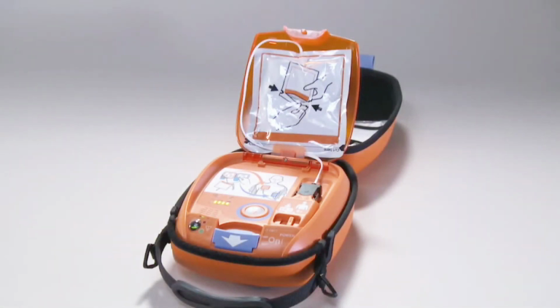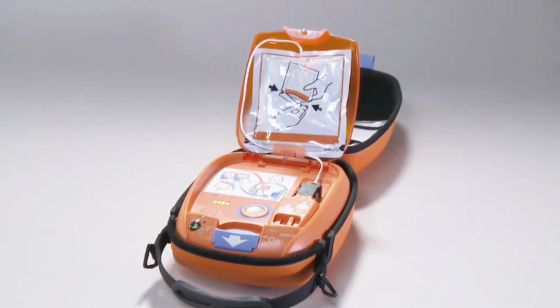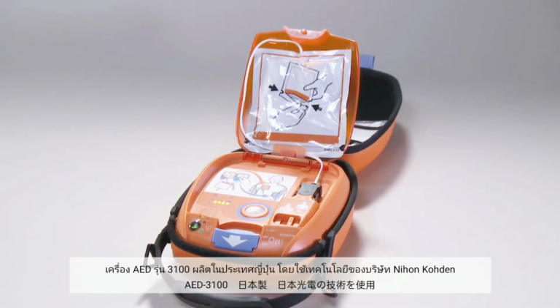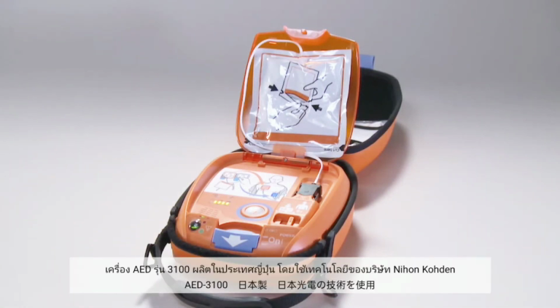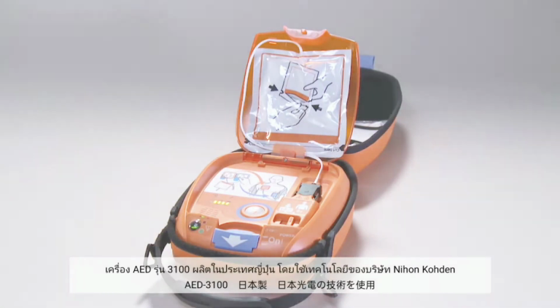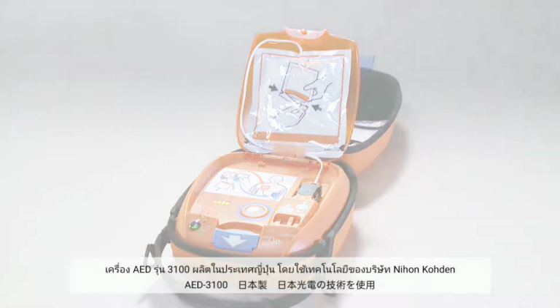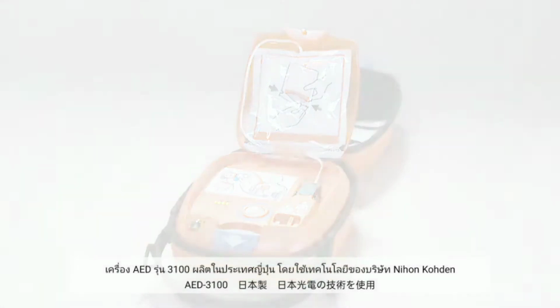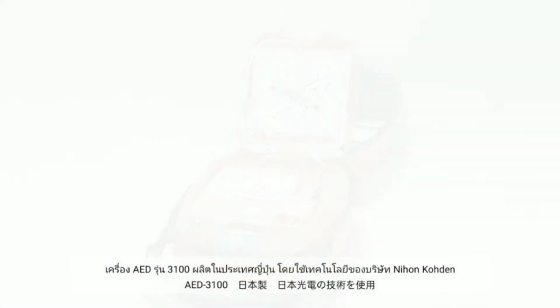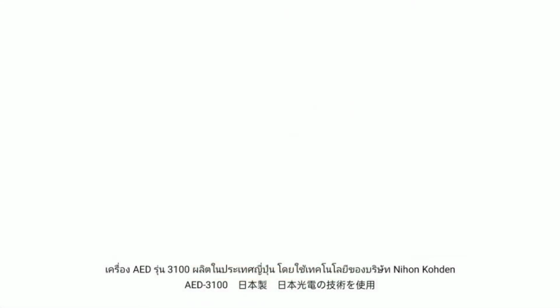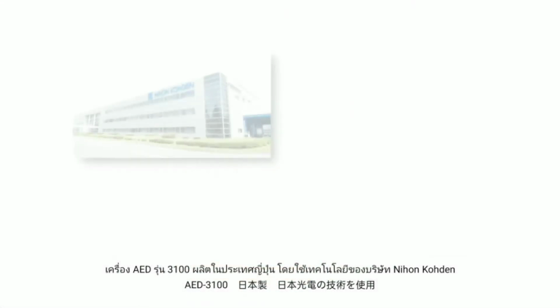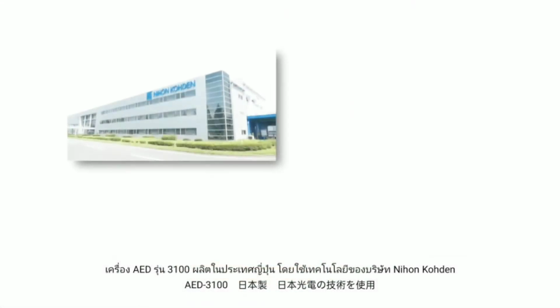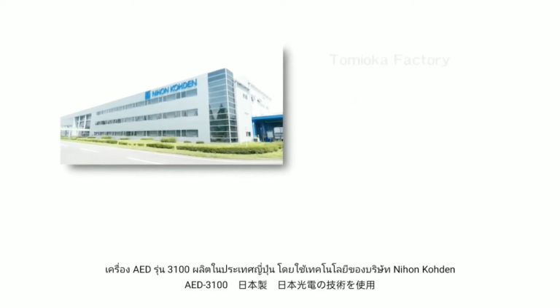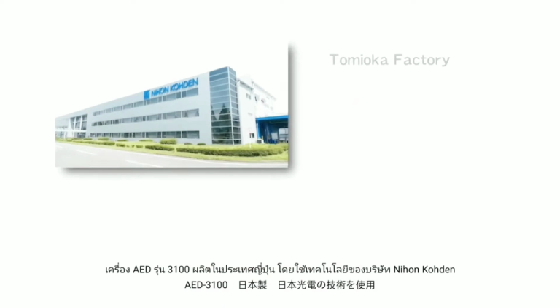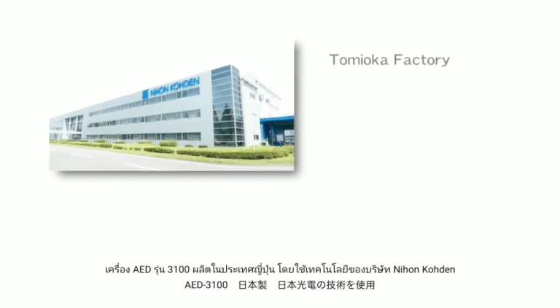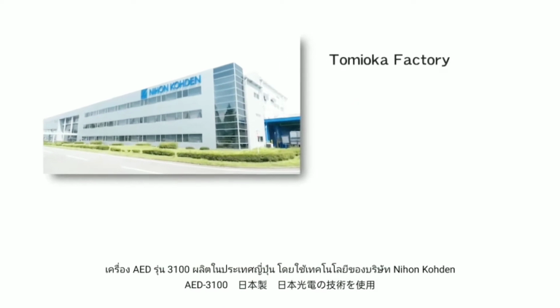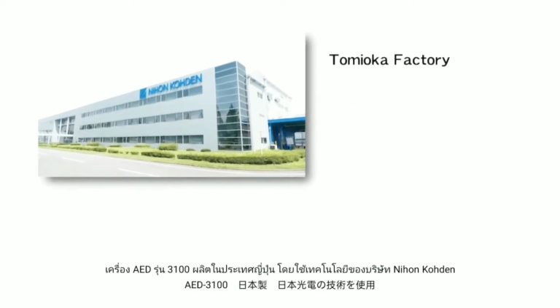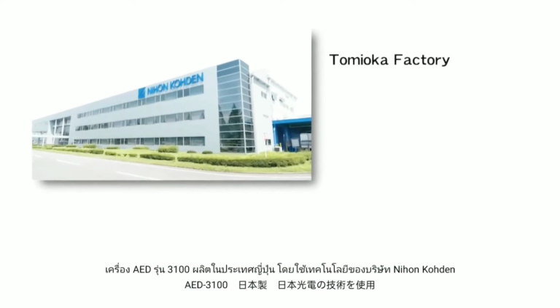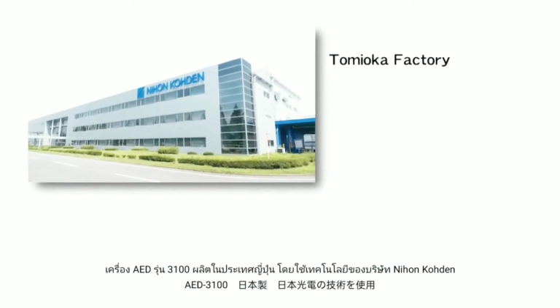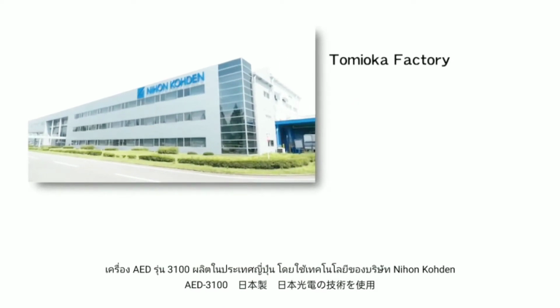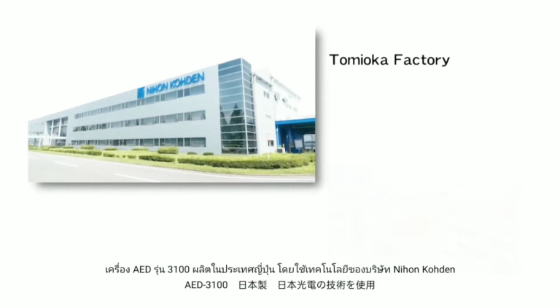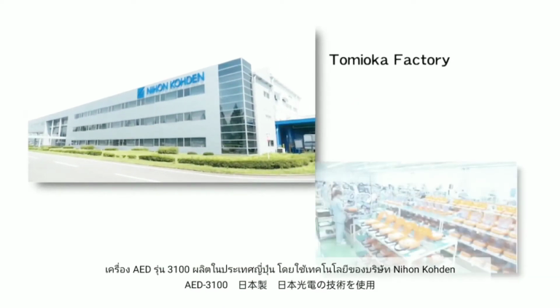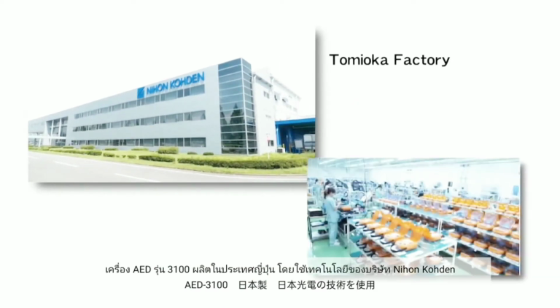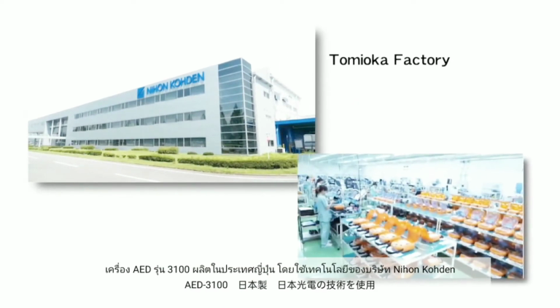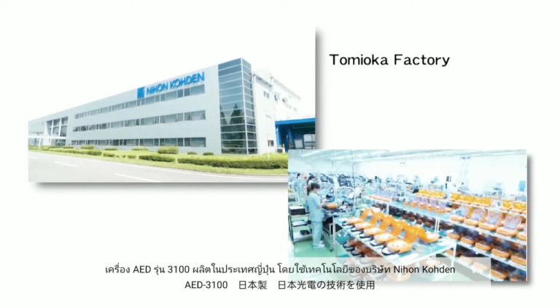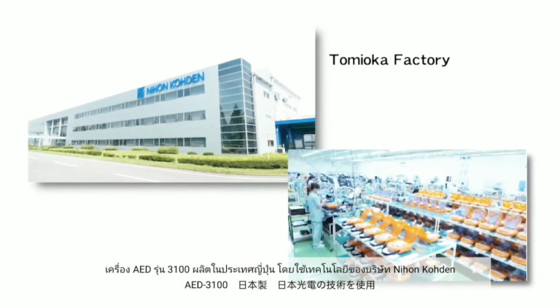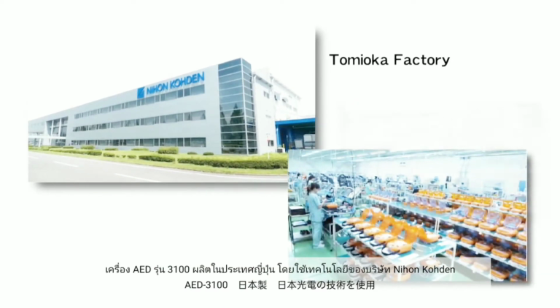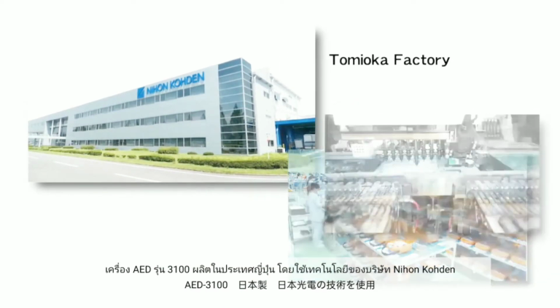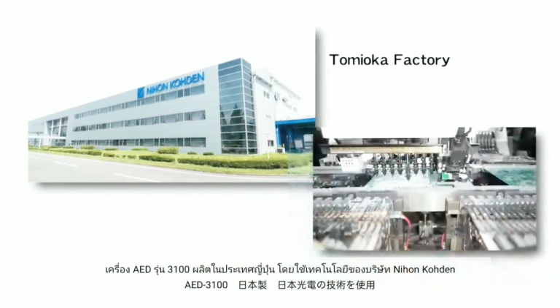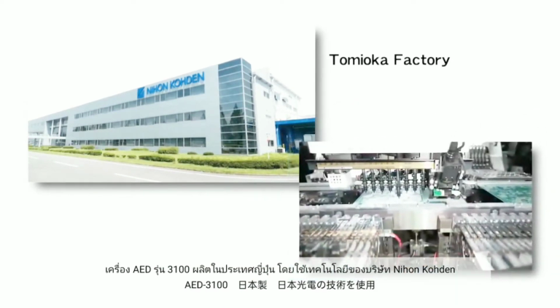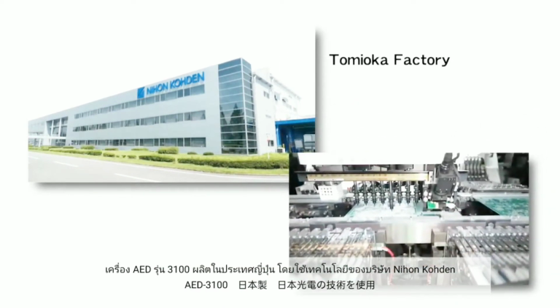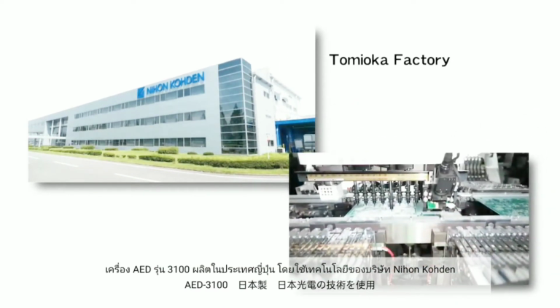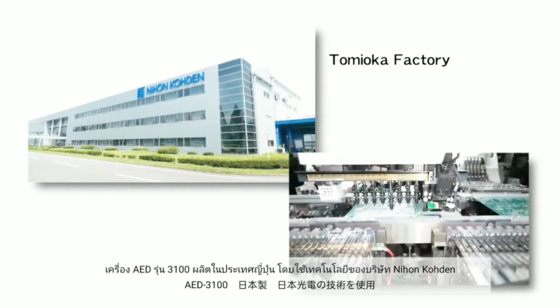AED-3100 is a Japanese-made AED using Nihon Kōden technology.